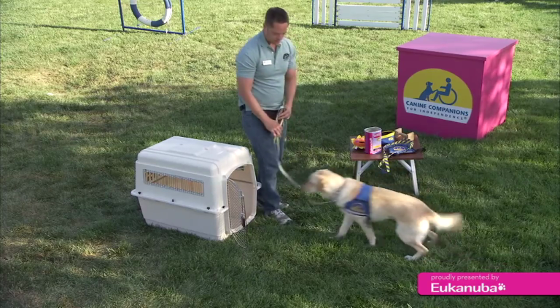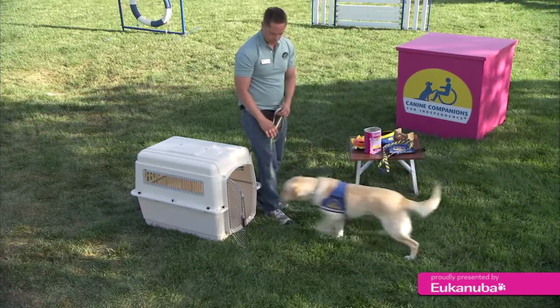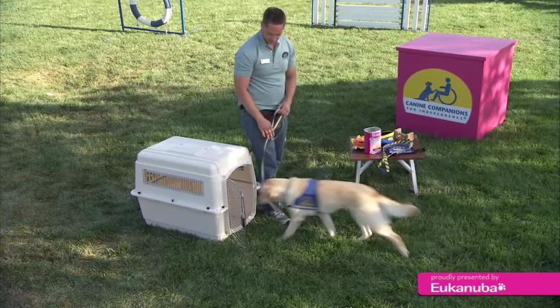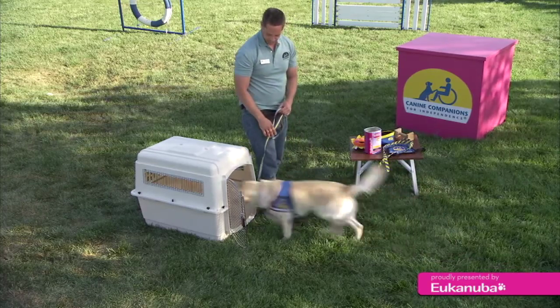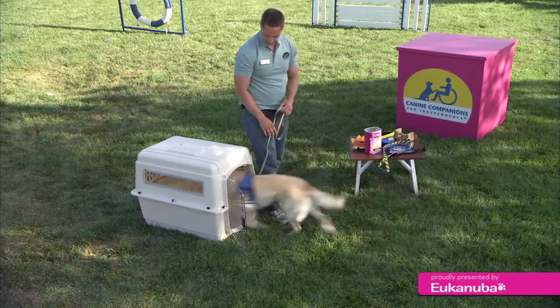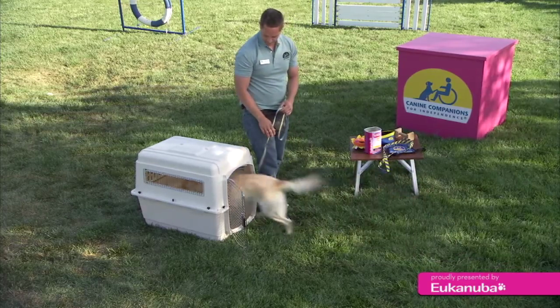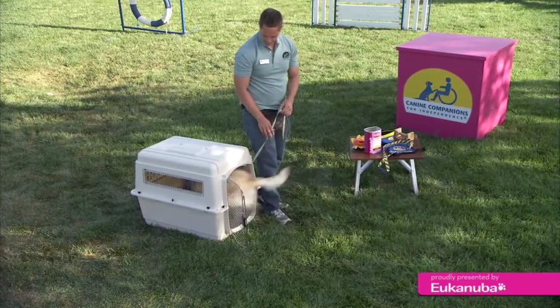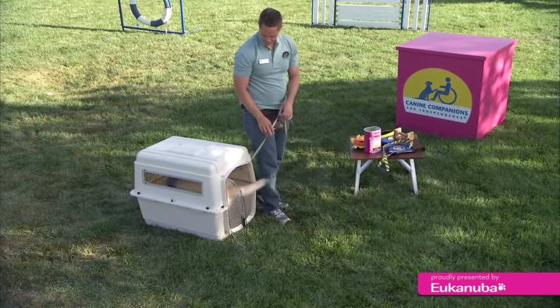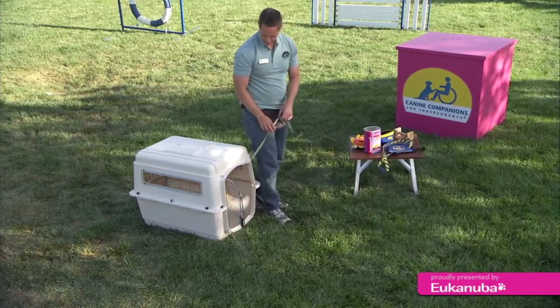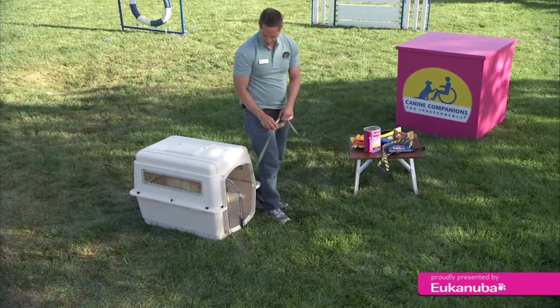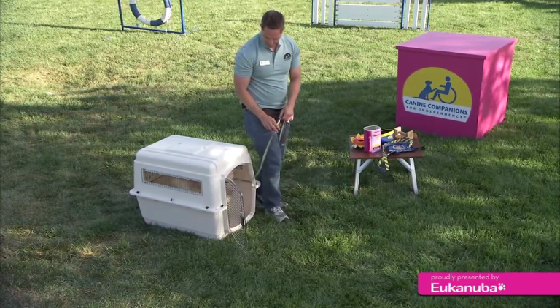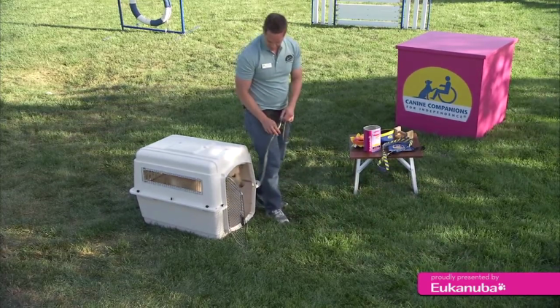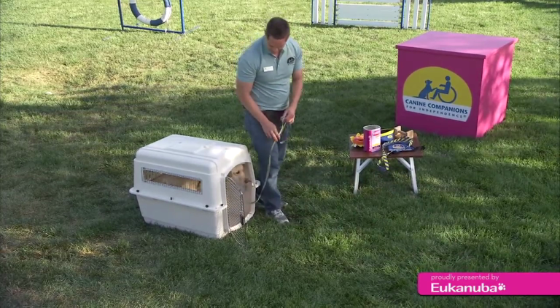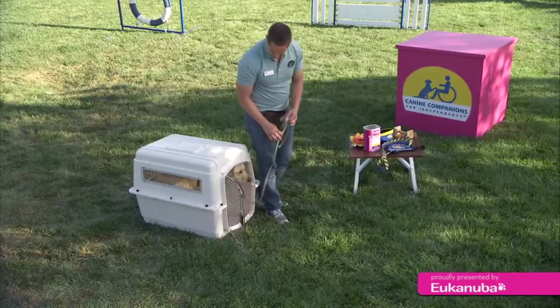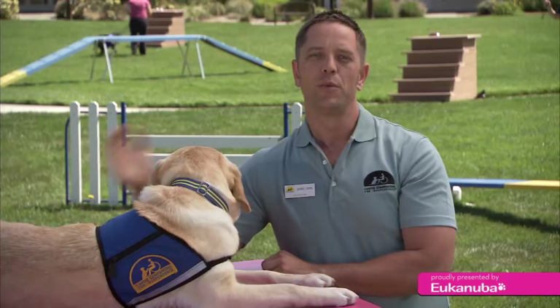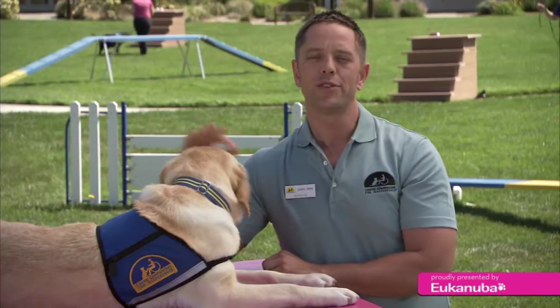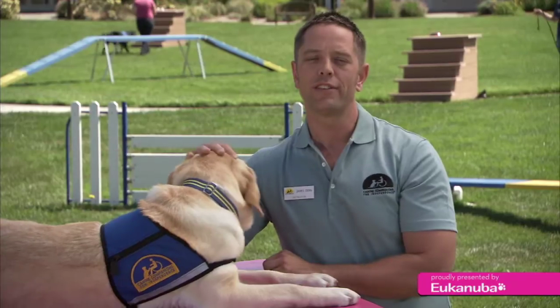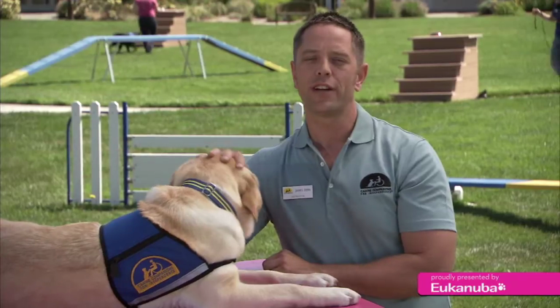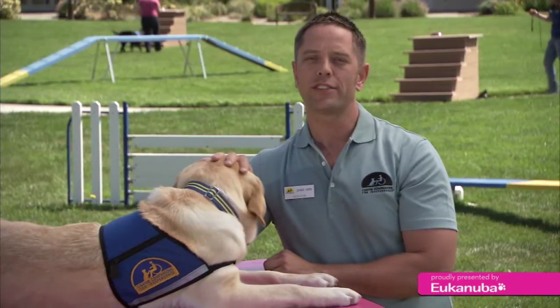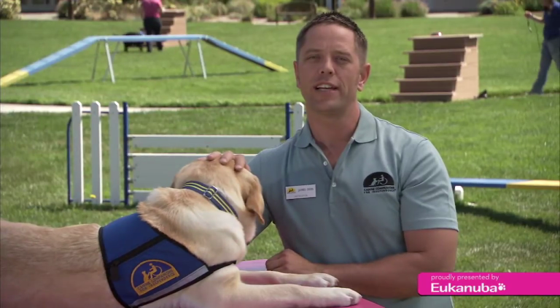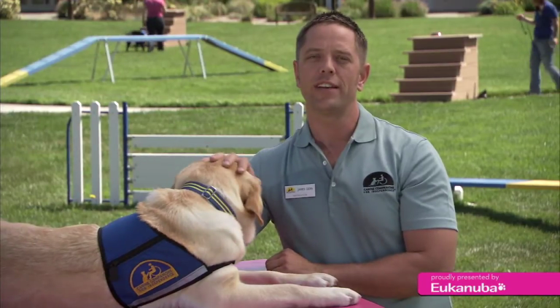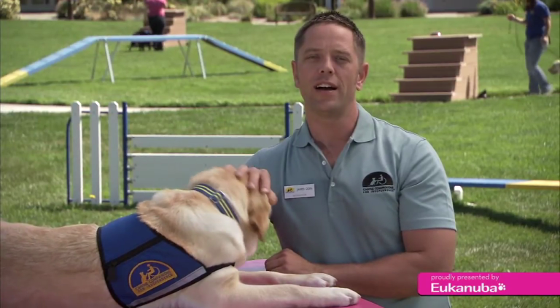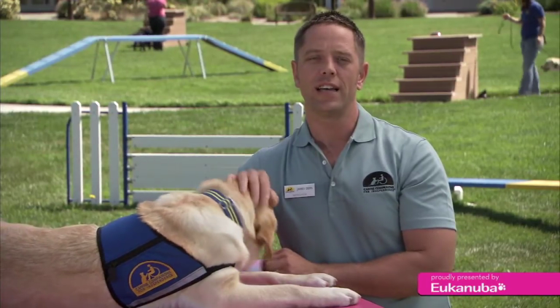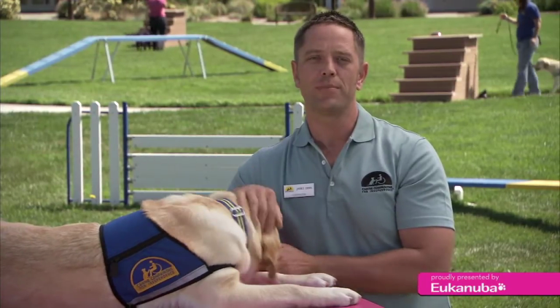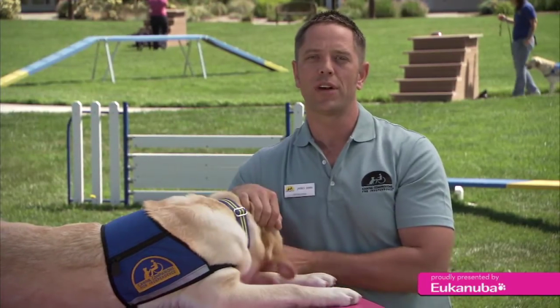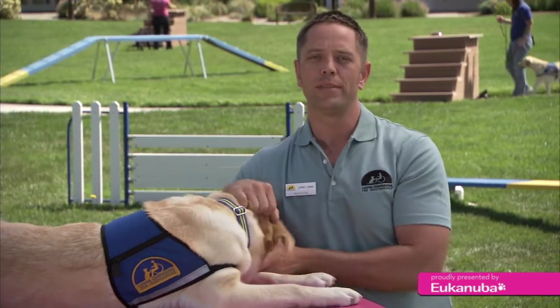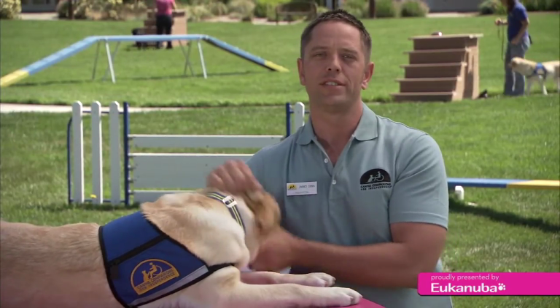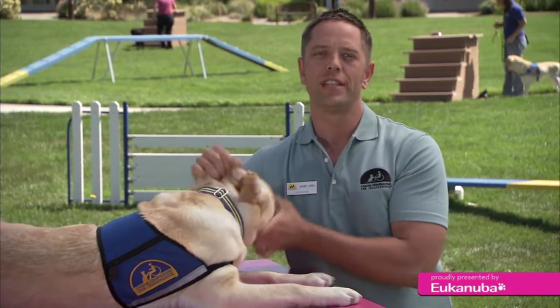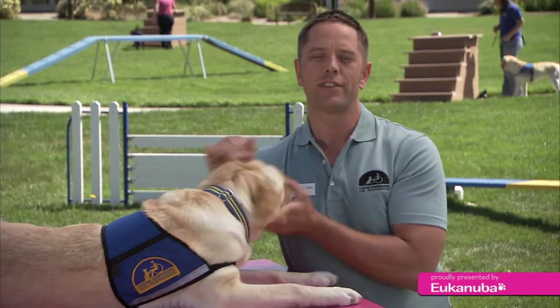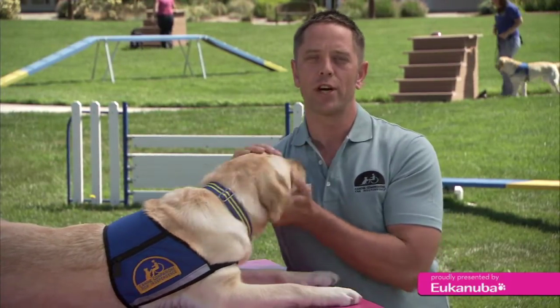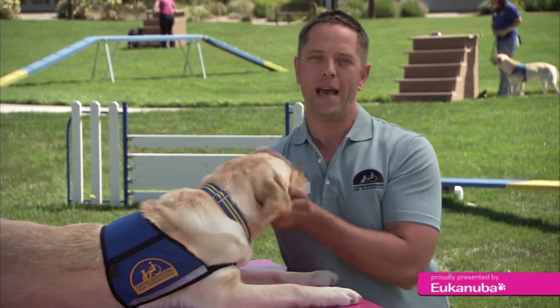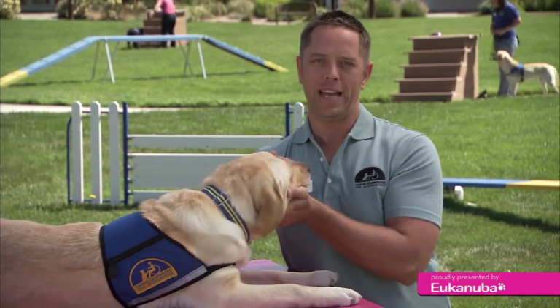Kennel. Once you have a crate-trained dog, I promise you'll never go back.